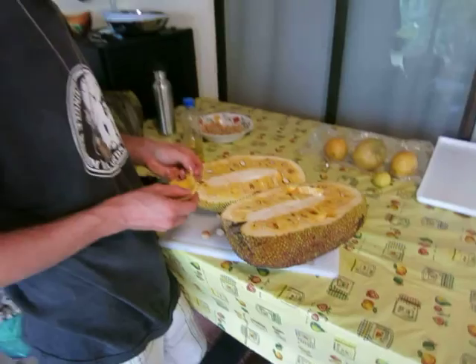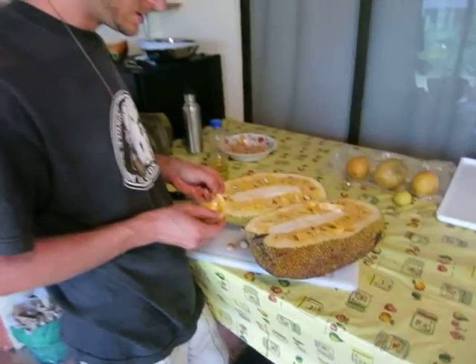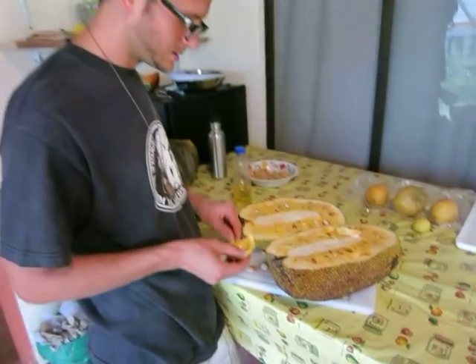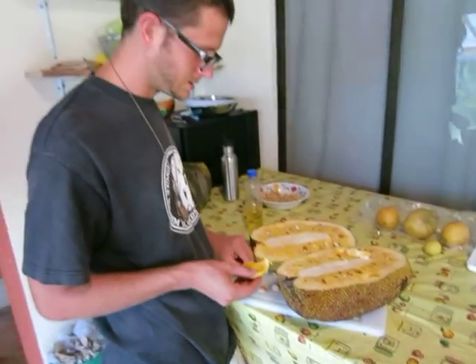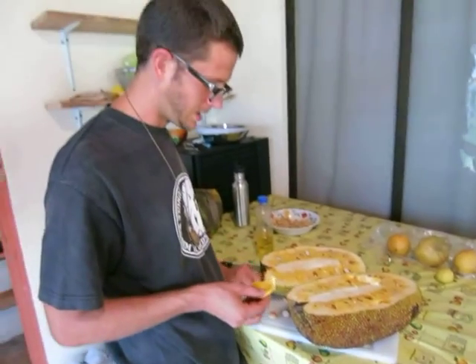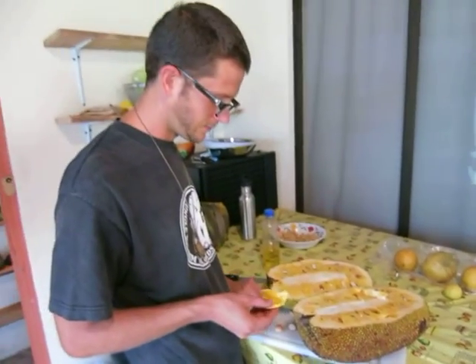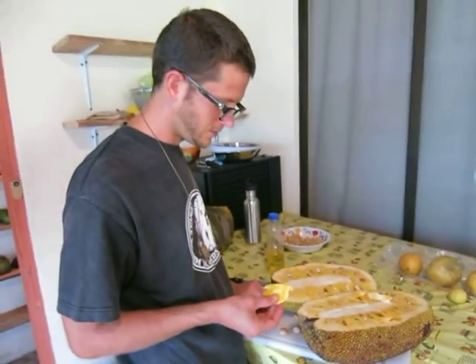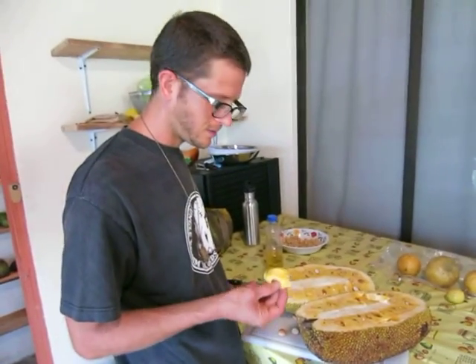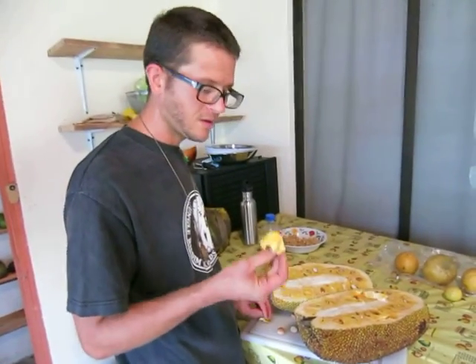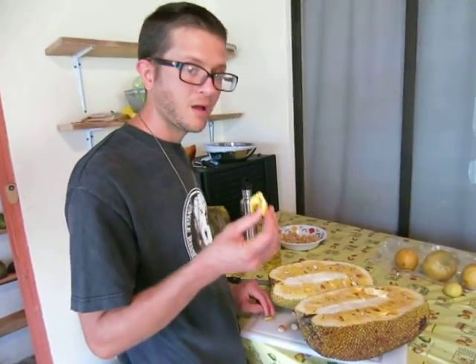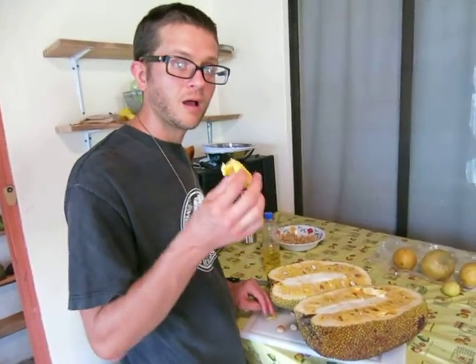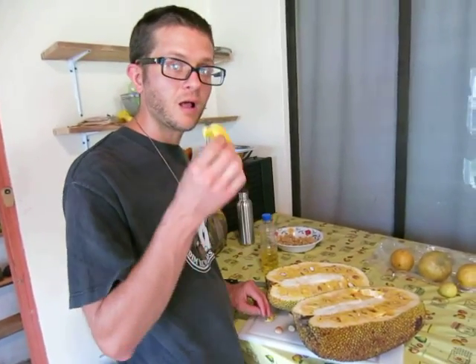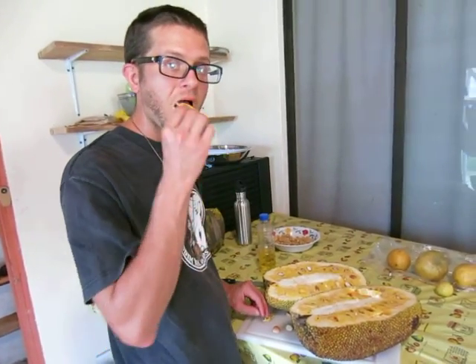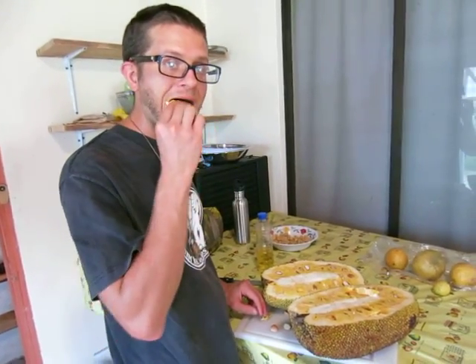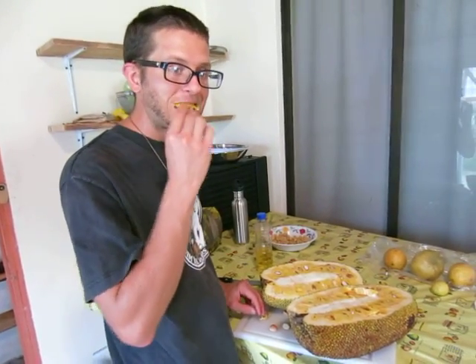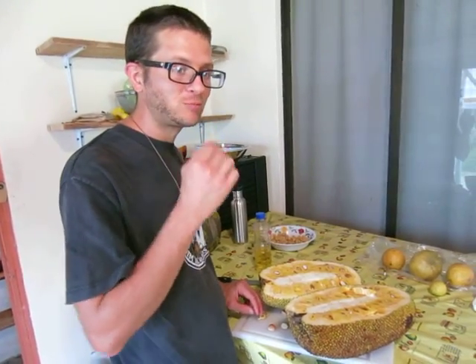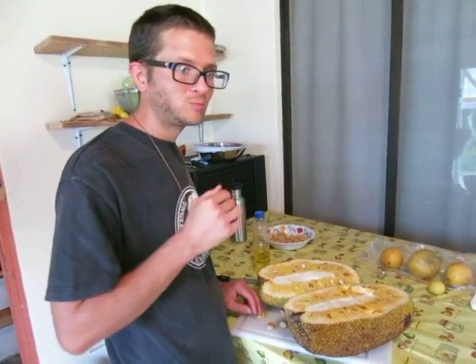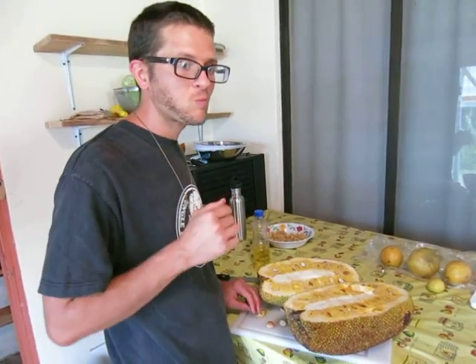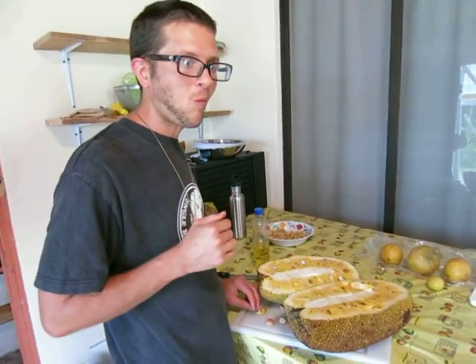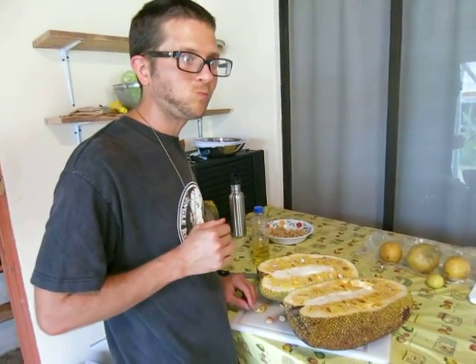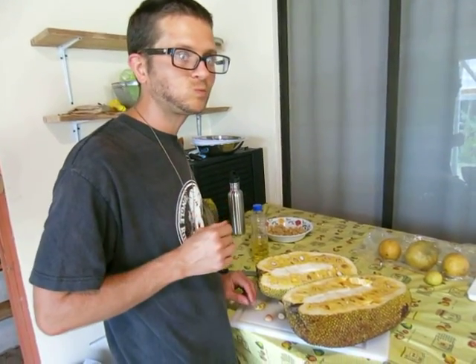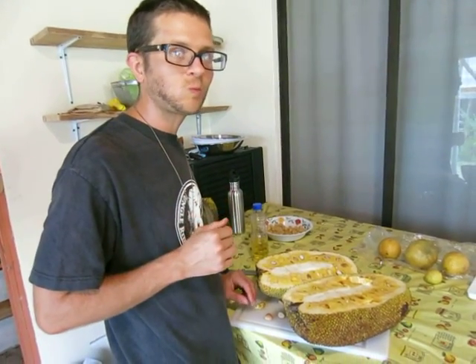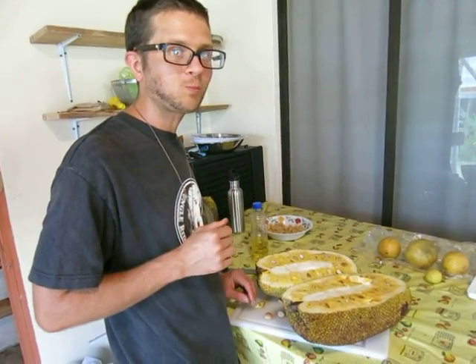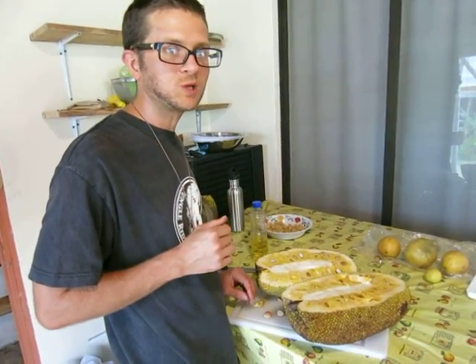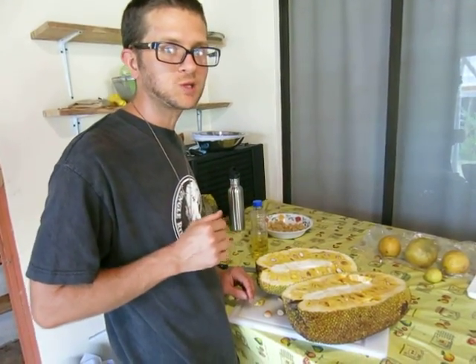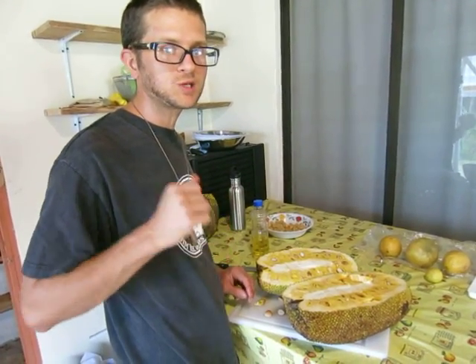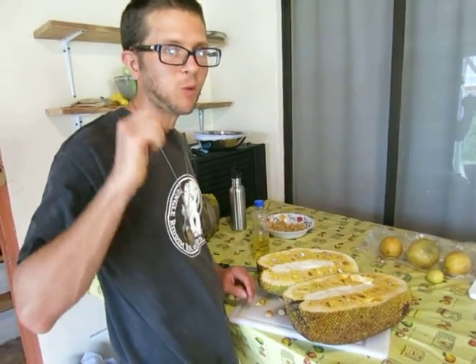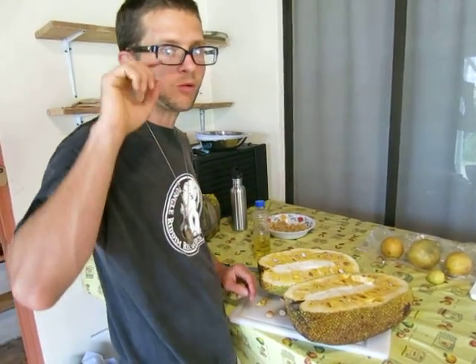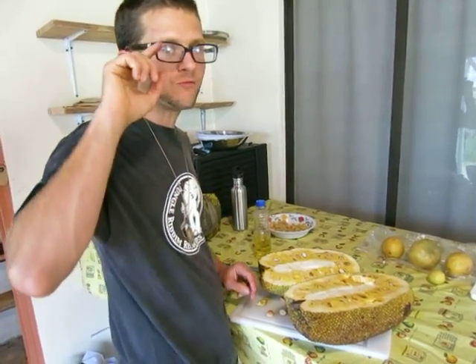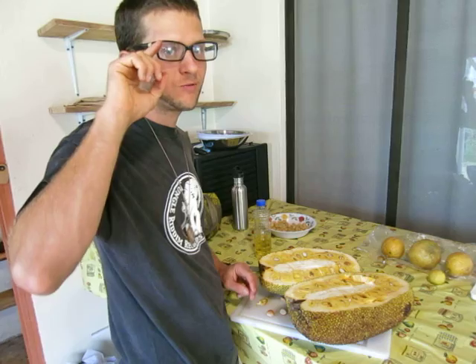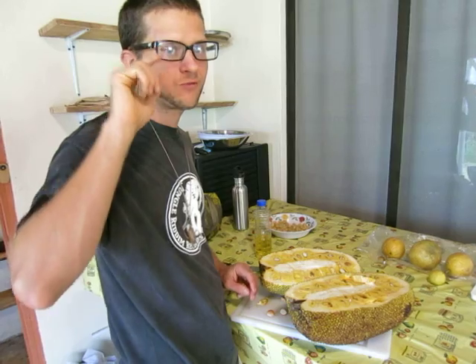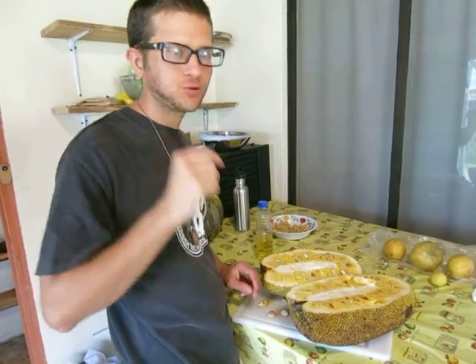So this is the jackfruit. Delicious — one of my favorite fruits.